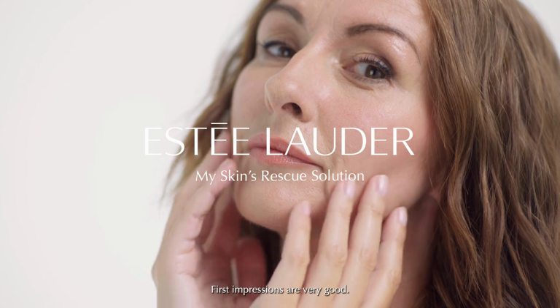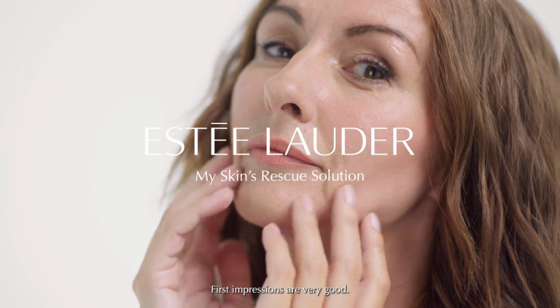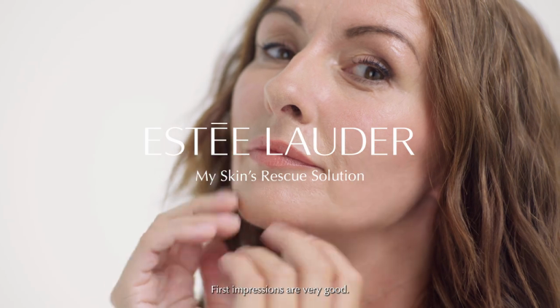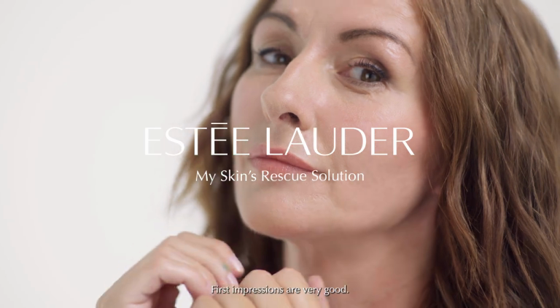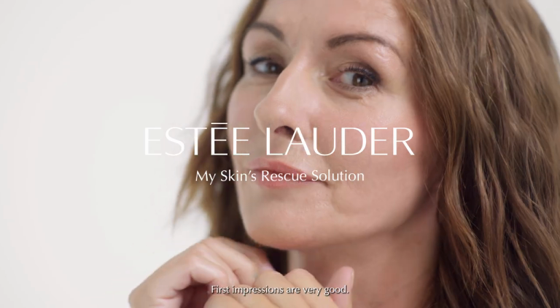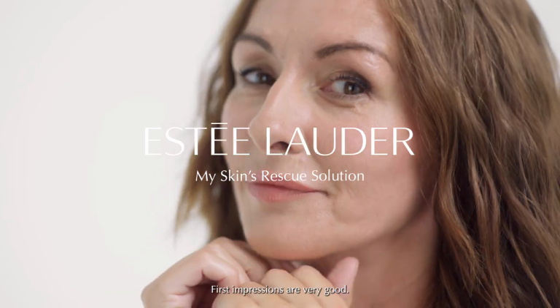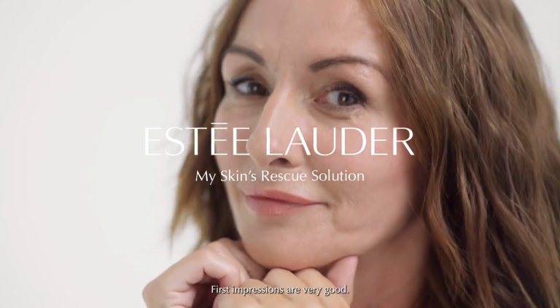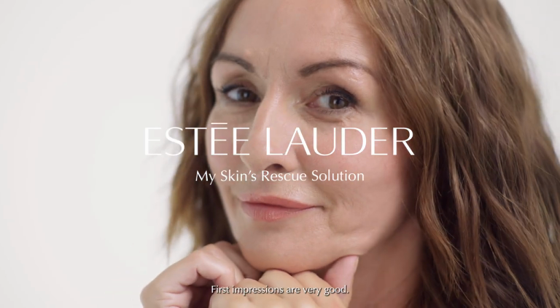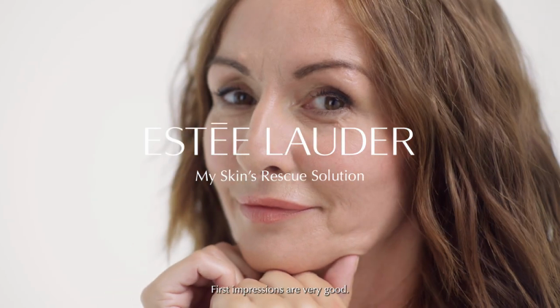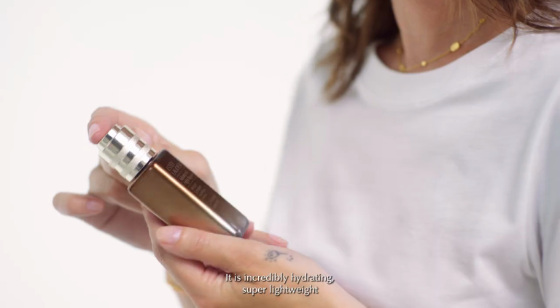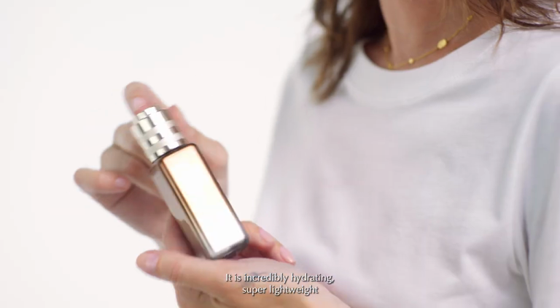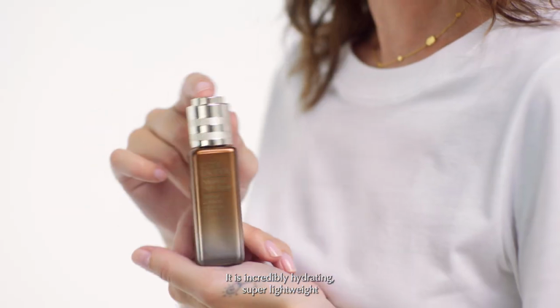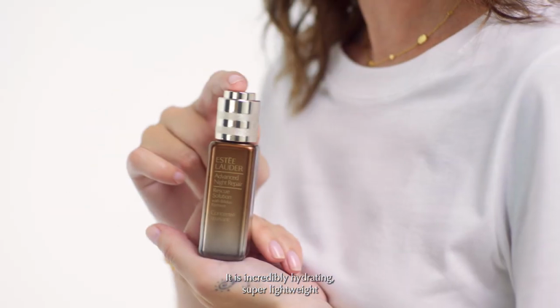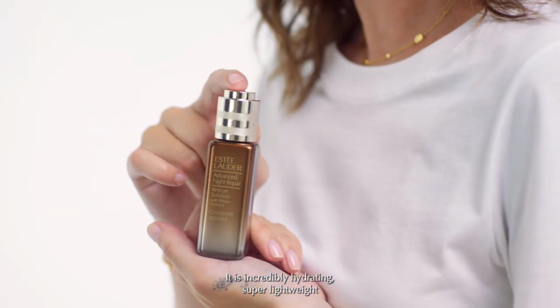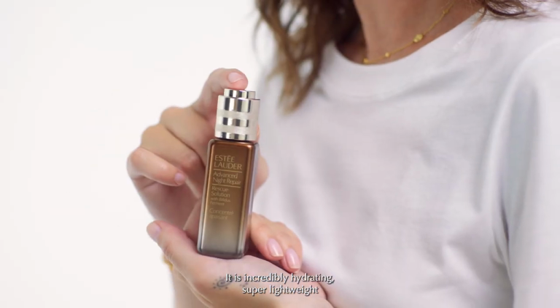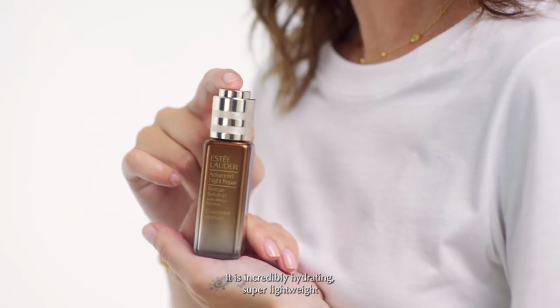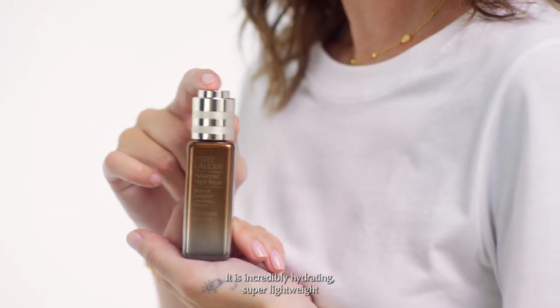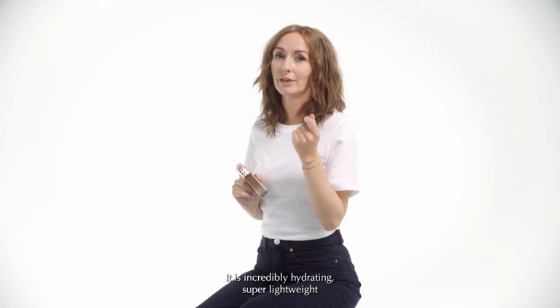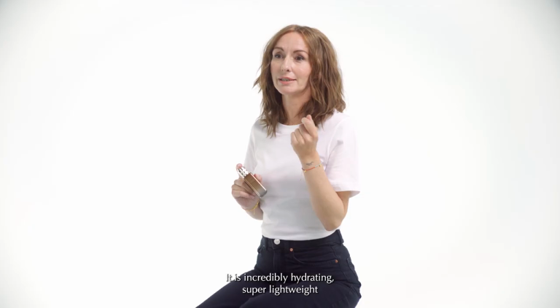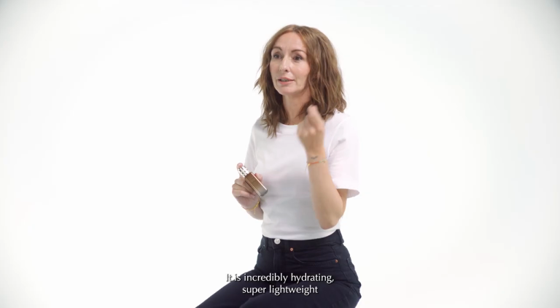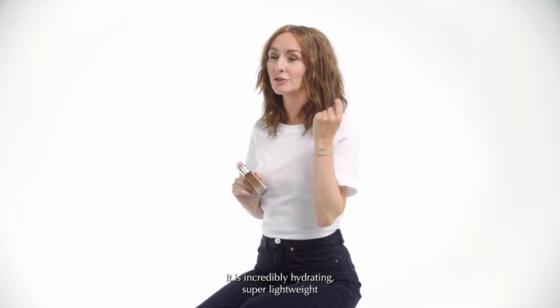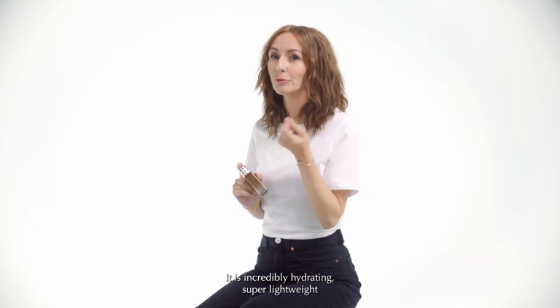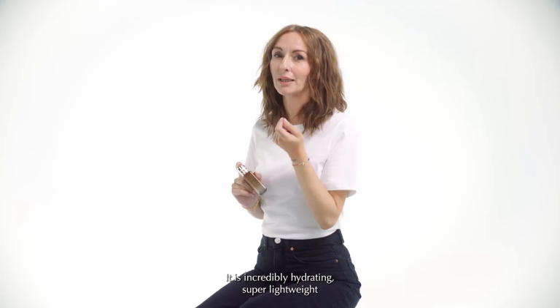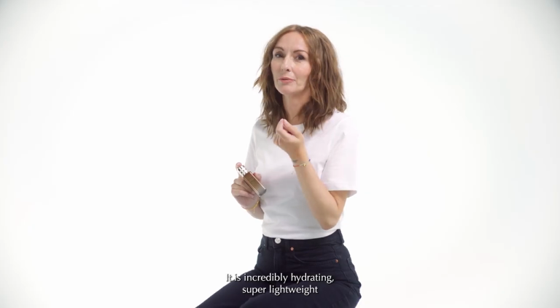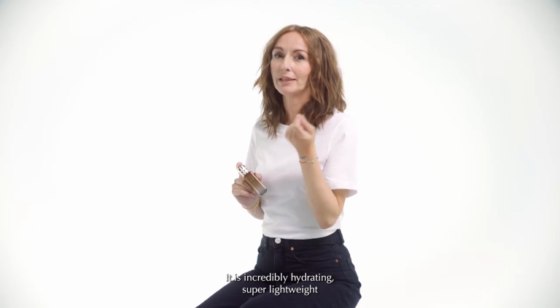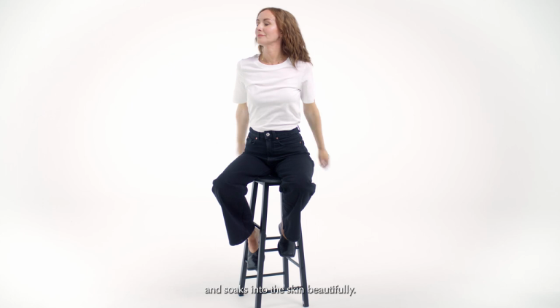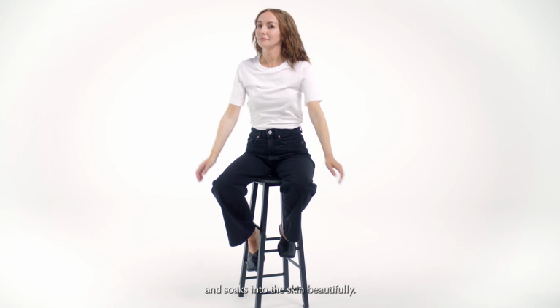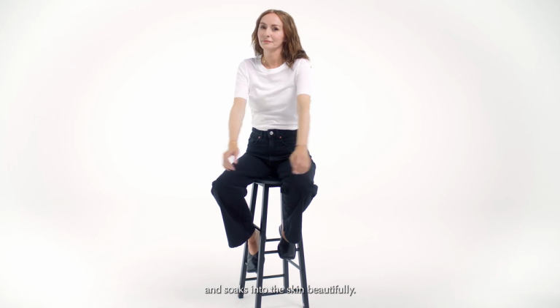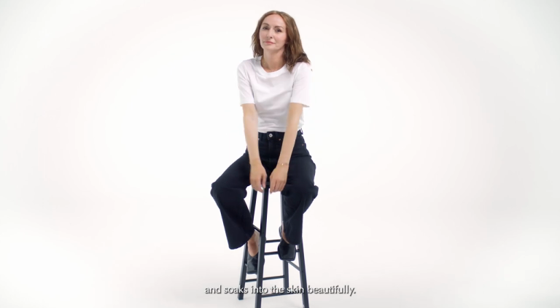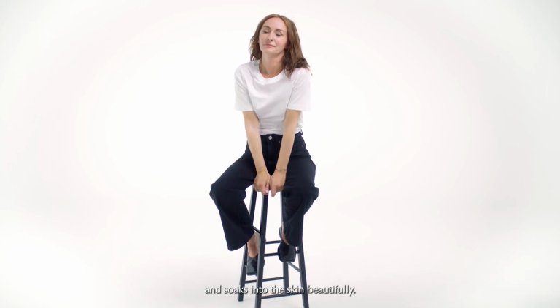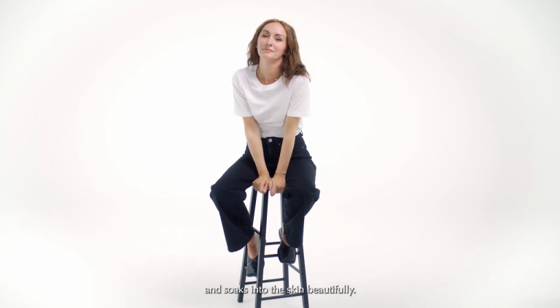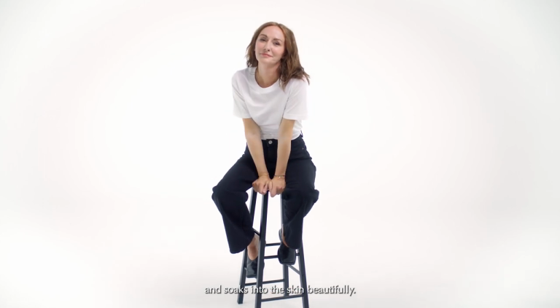First impressions are very good. It is incredibly hydrating, super lightweight and soaks into the skin beautifully.